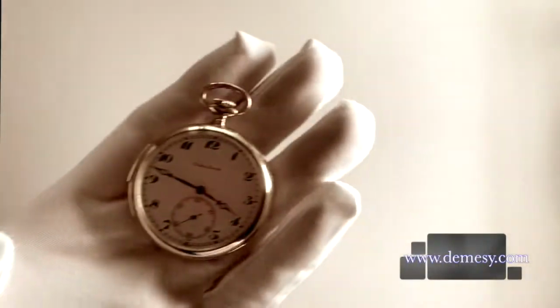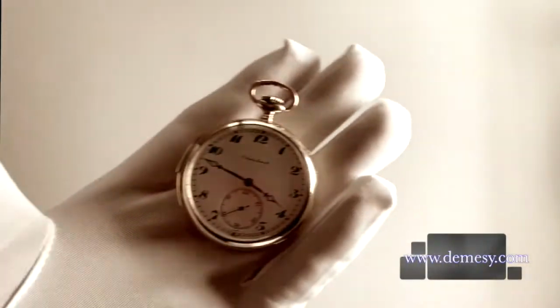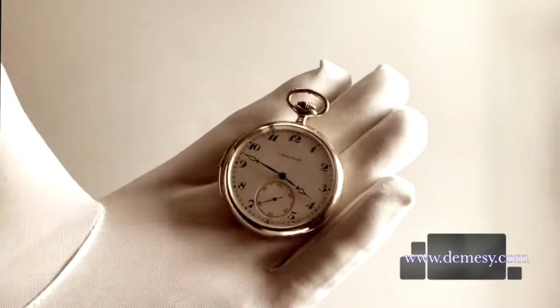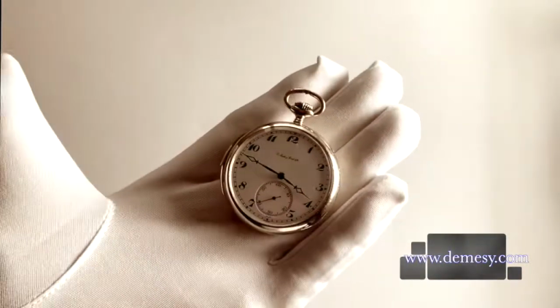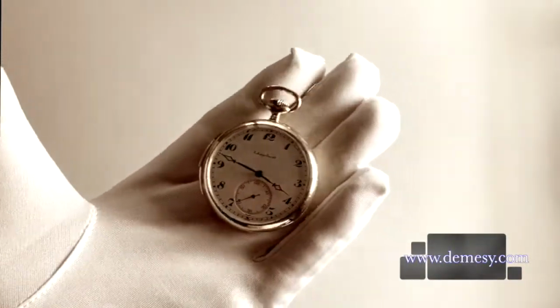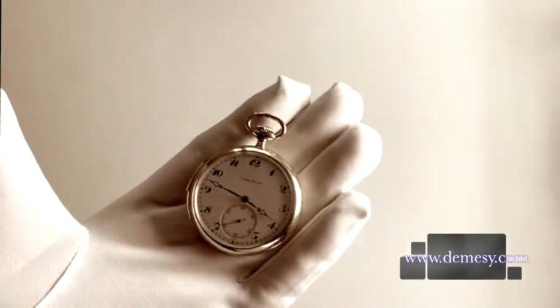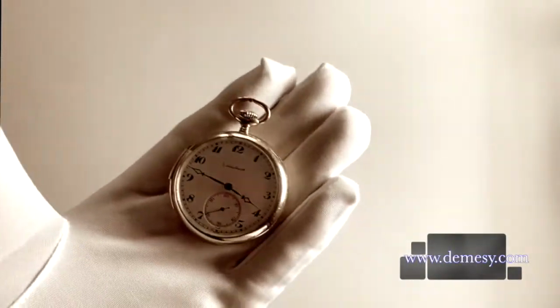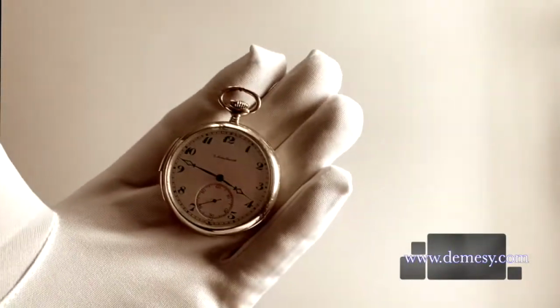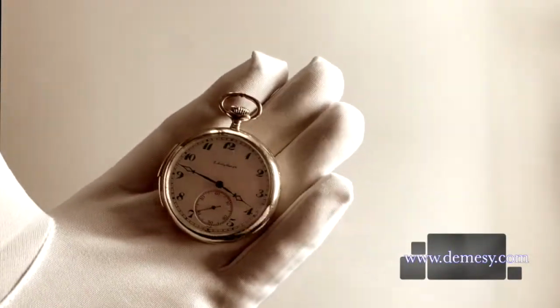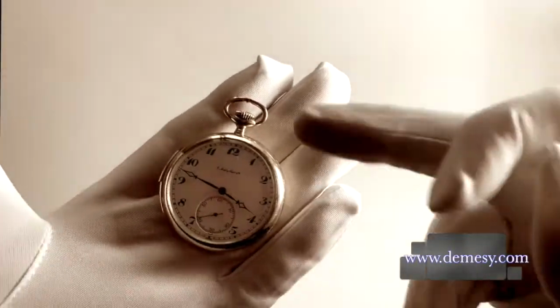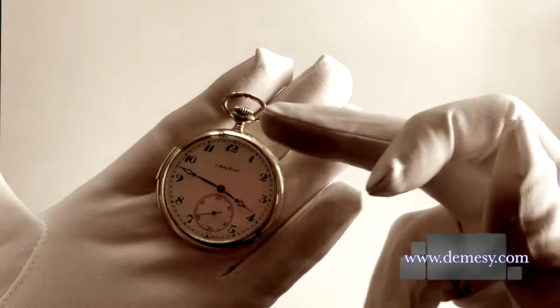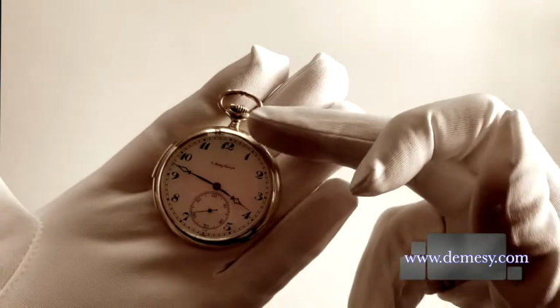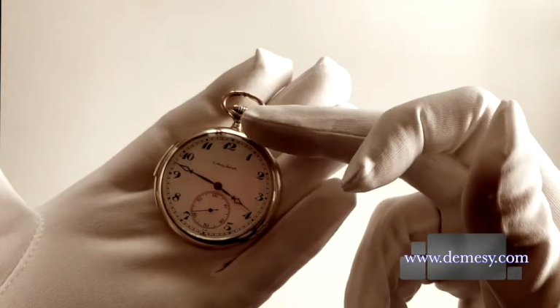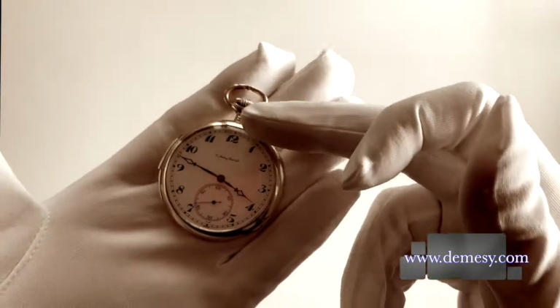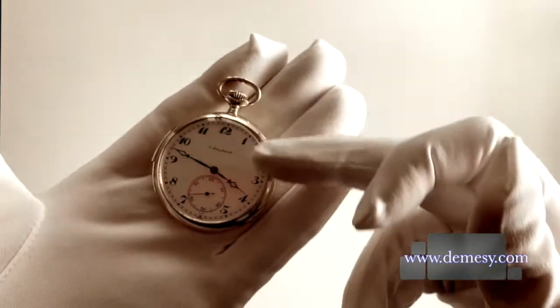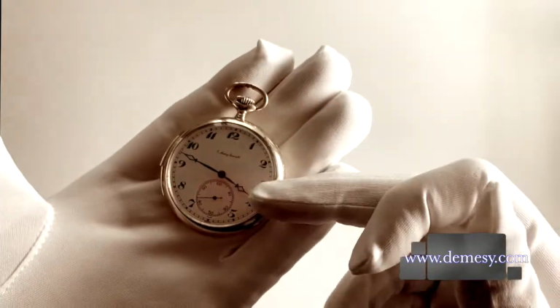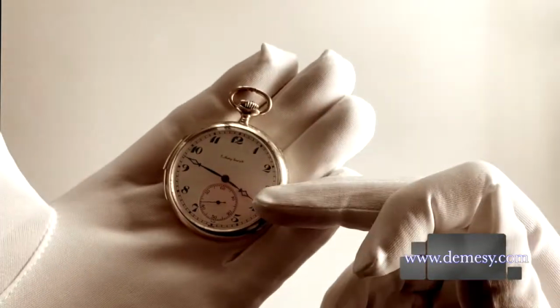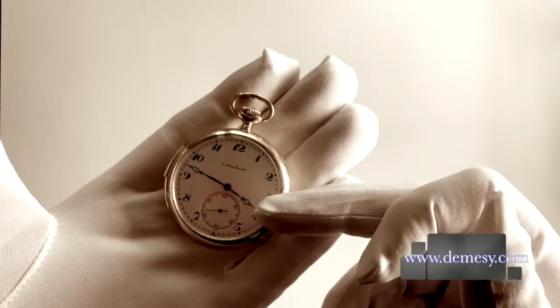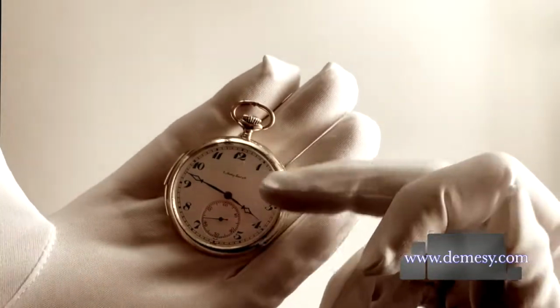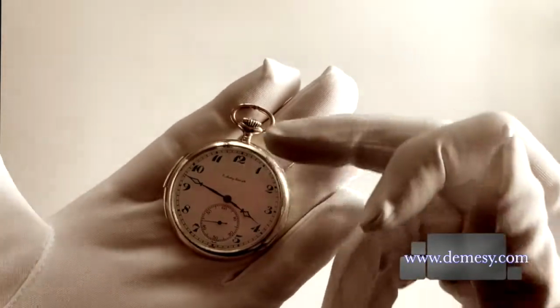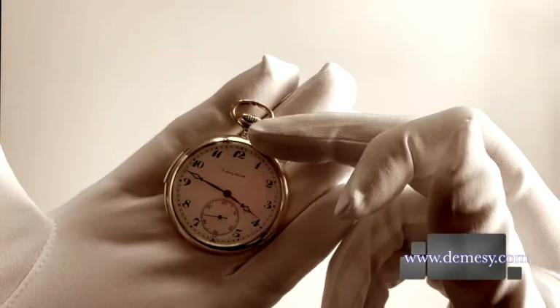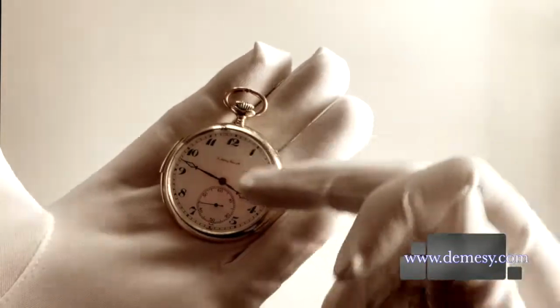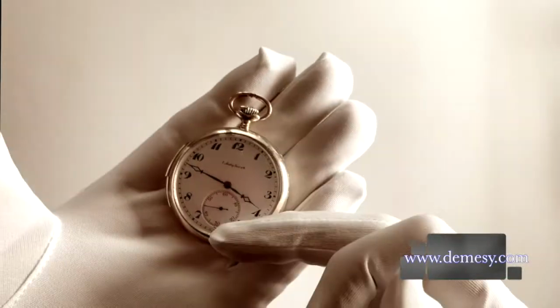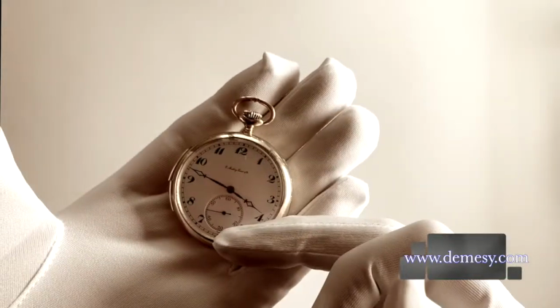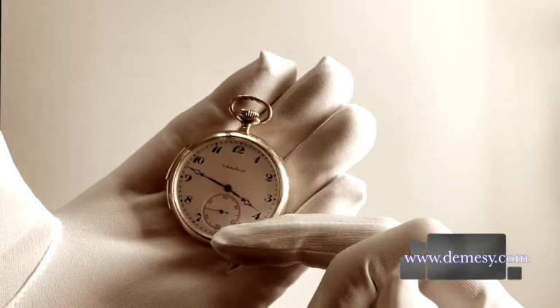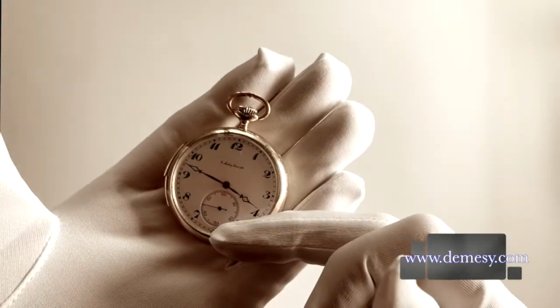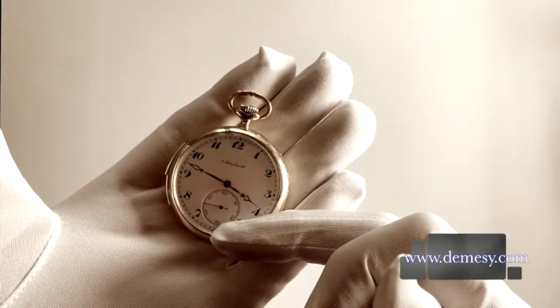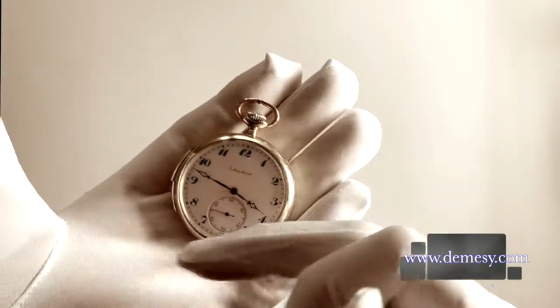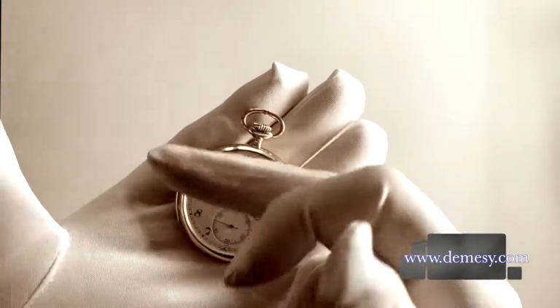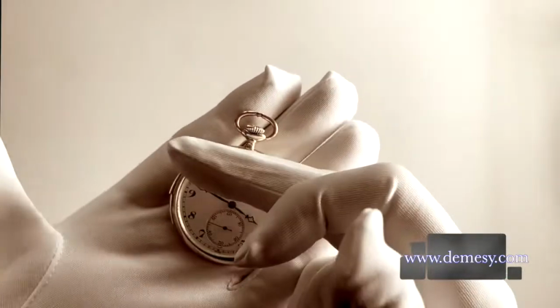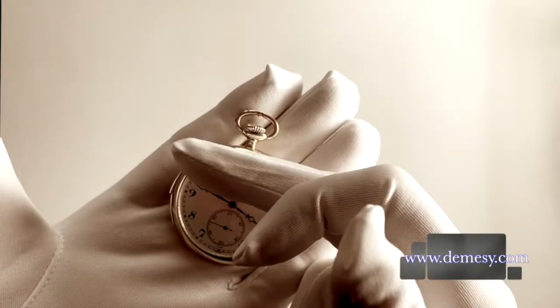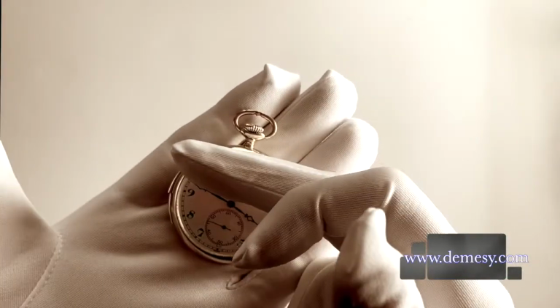Your minute repeater will chime for your hour, your quarter, and your minutes.